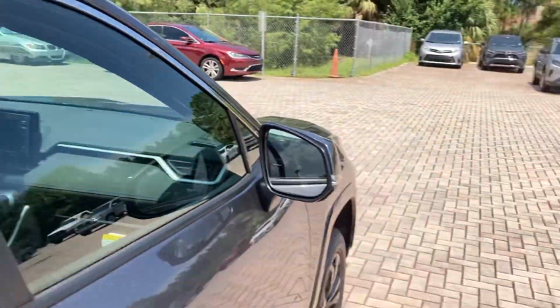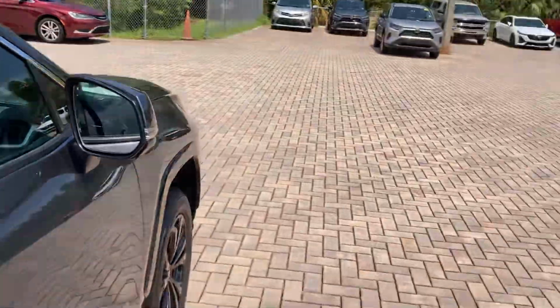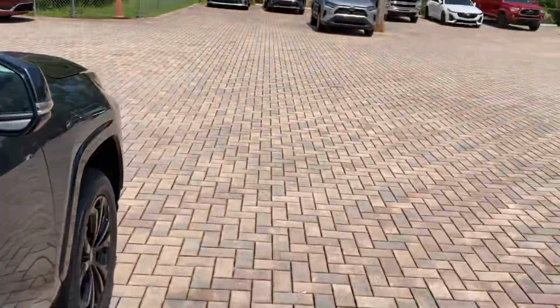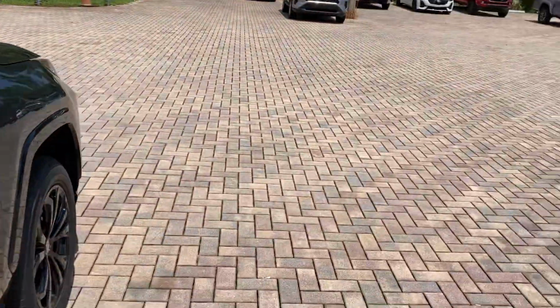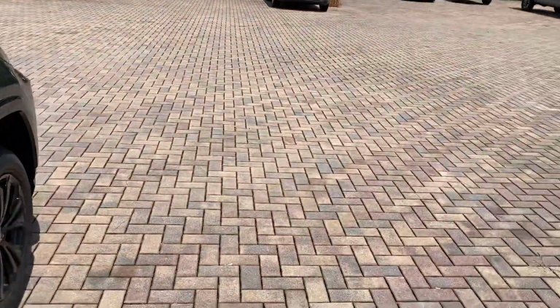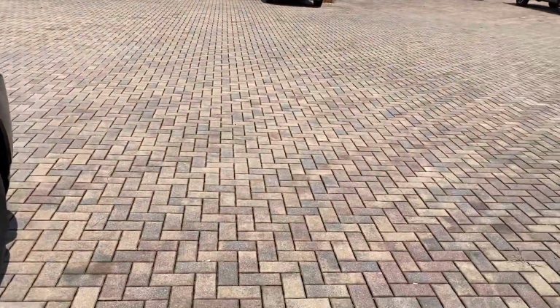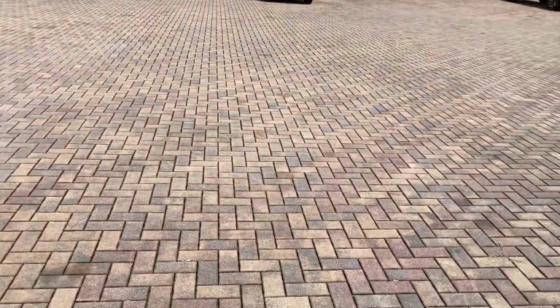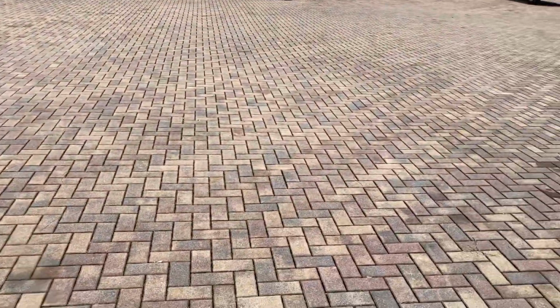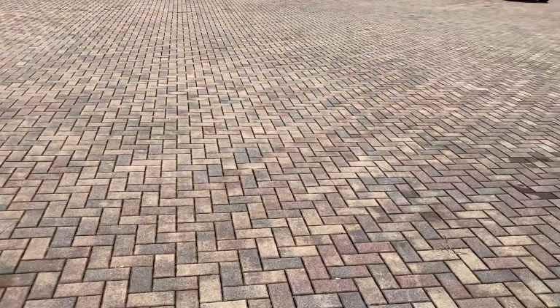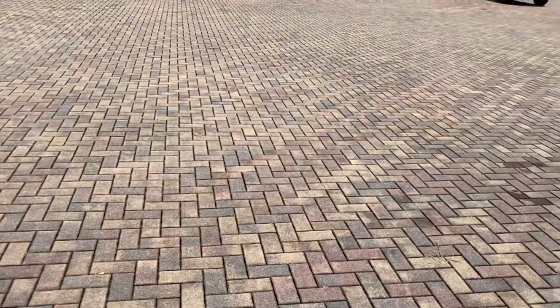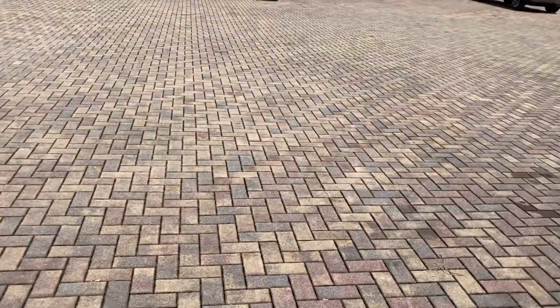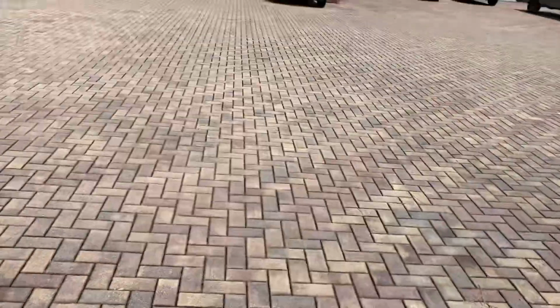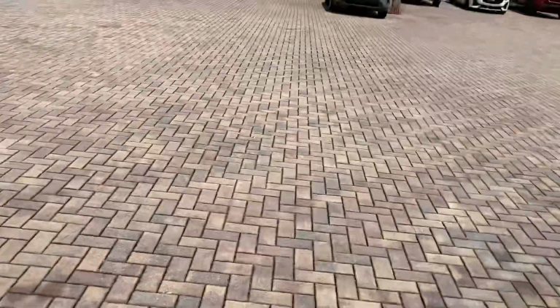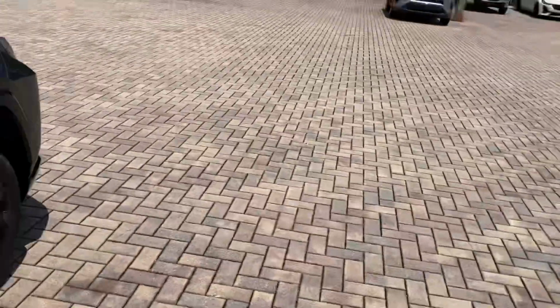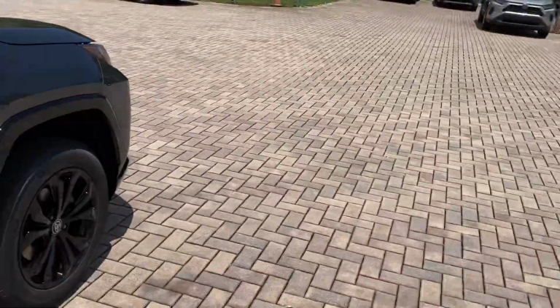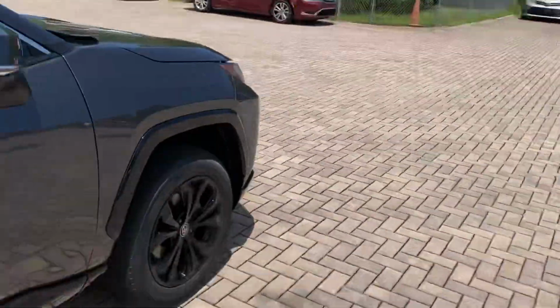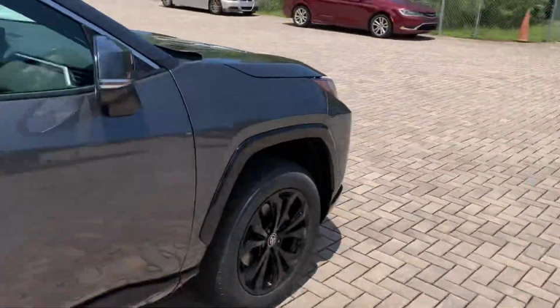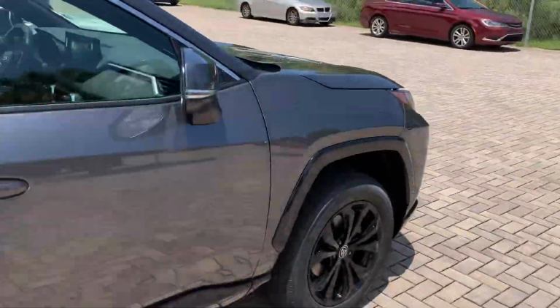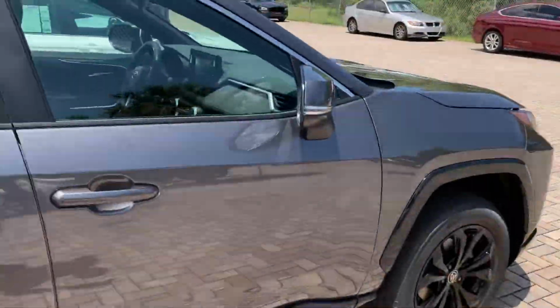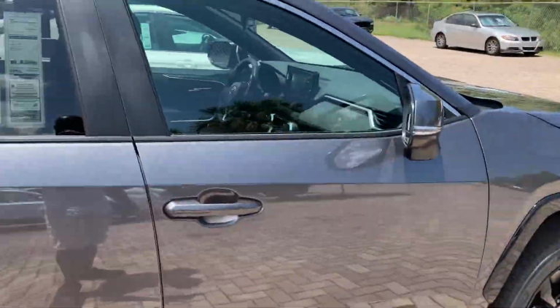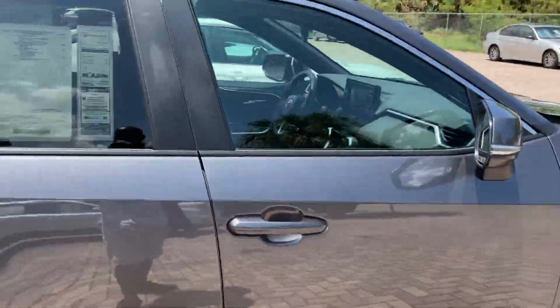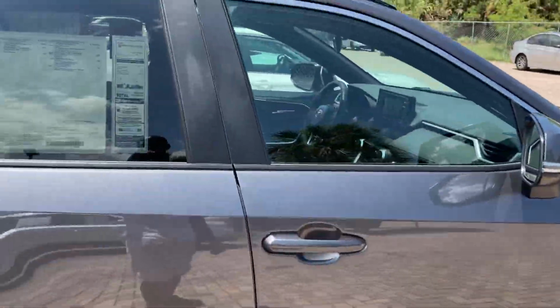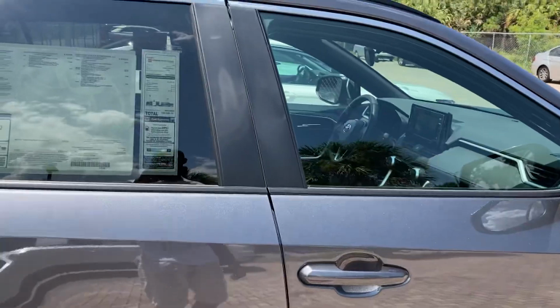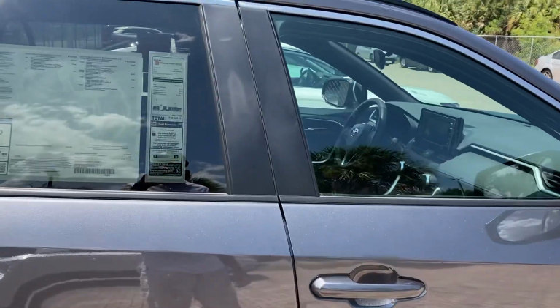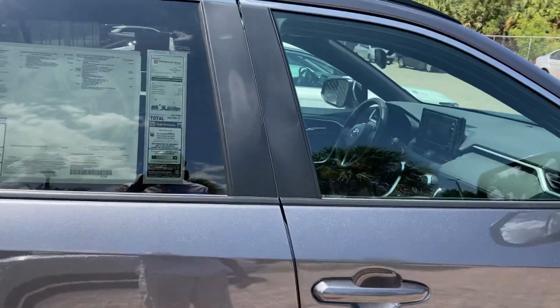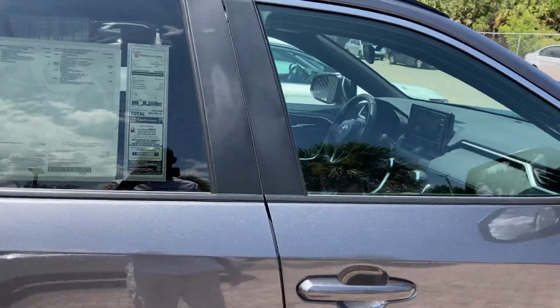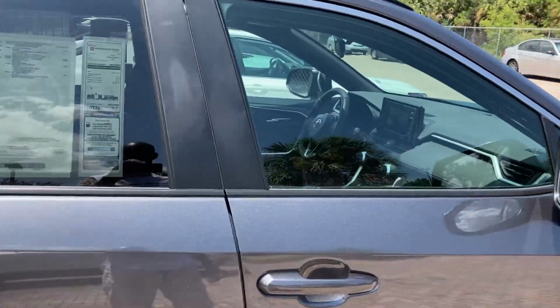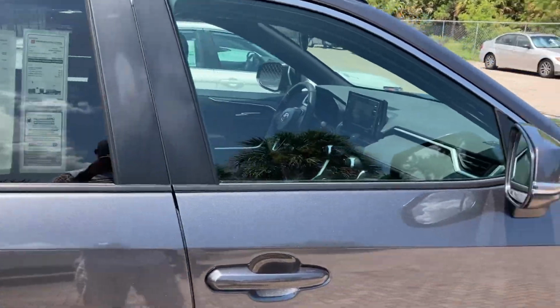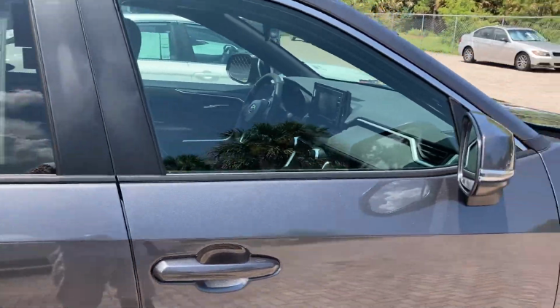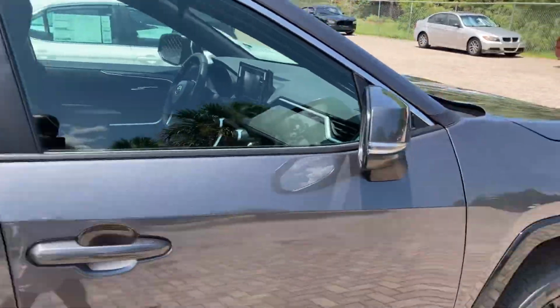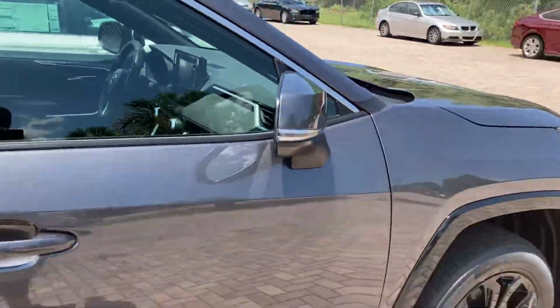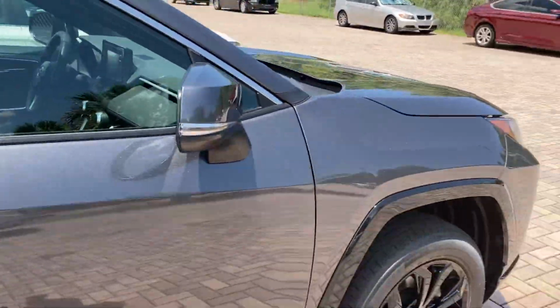Hello everybody, I'm coming to you live at Treasure Coast Toyota Stewart with a brand spanking new 2022 RAV4 Hybrid SE.